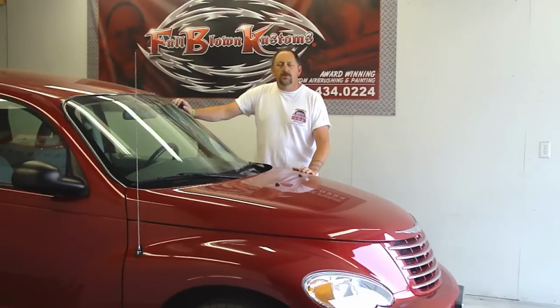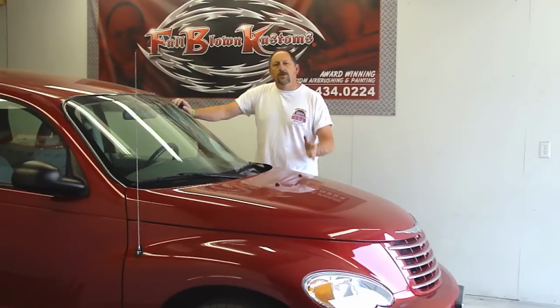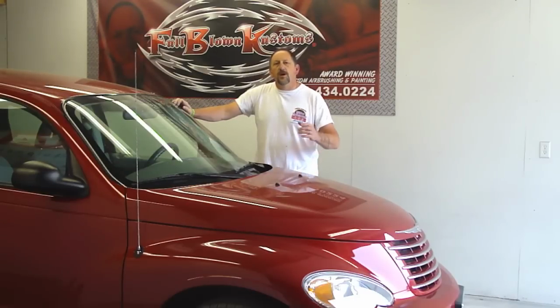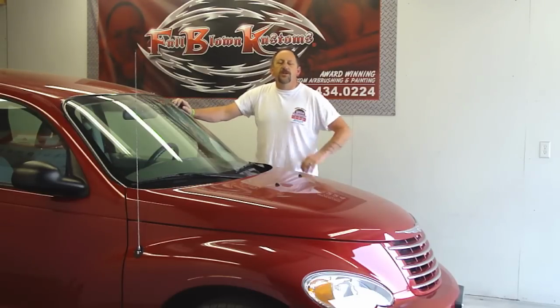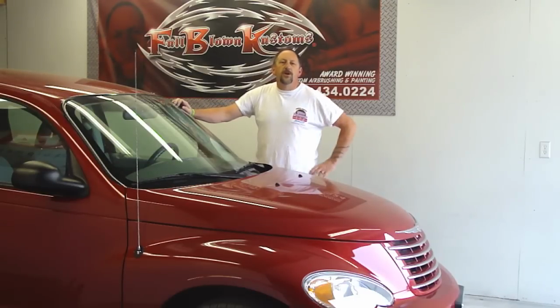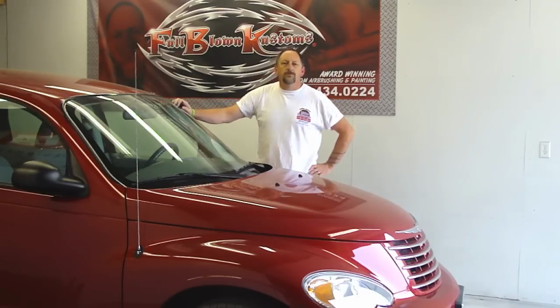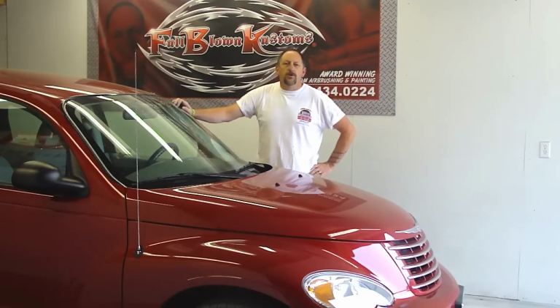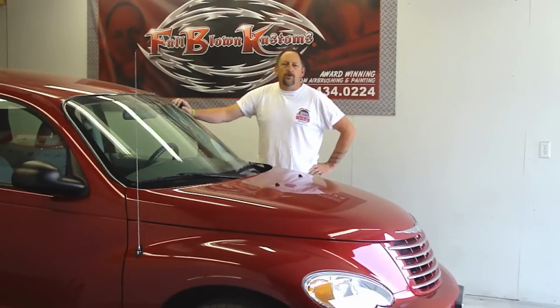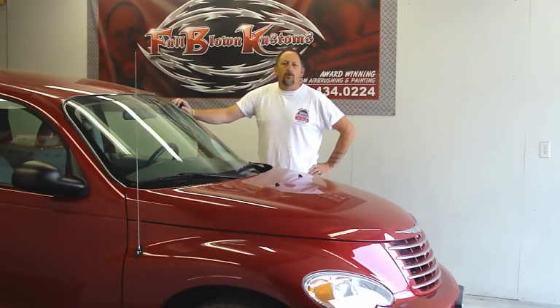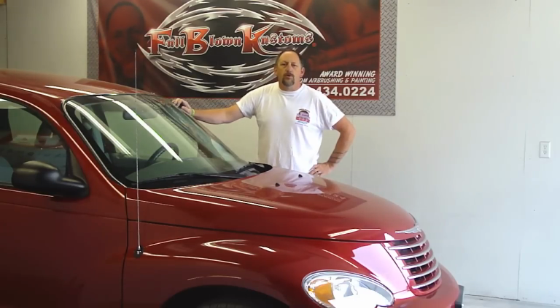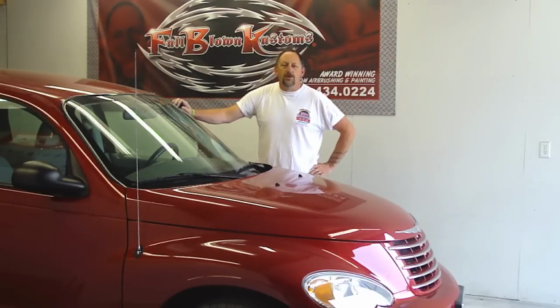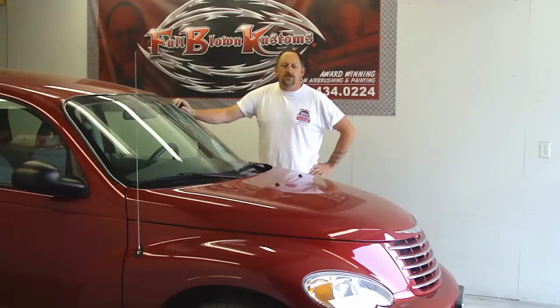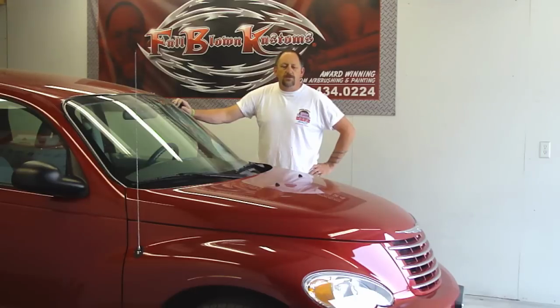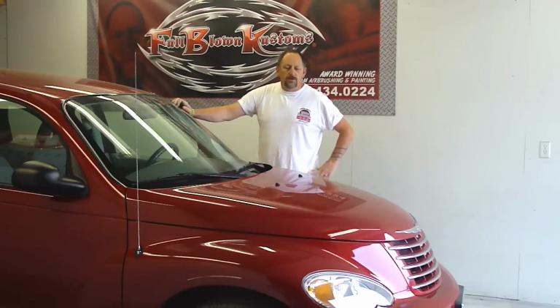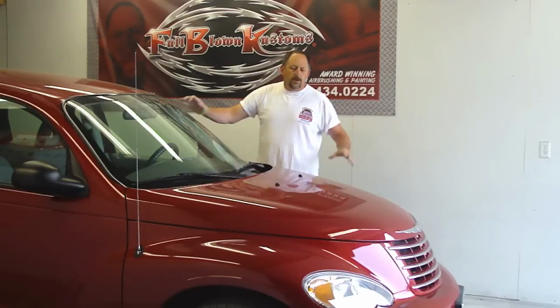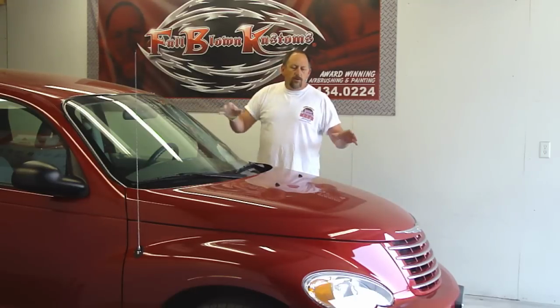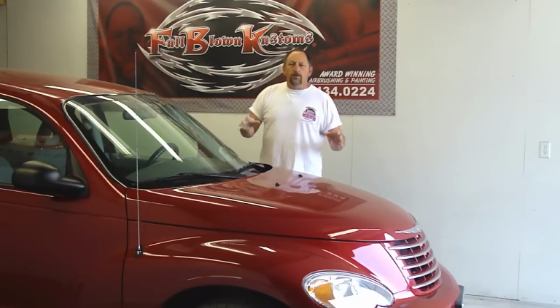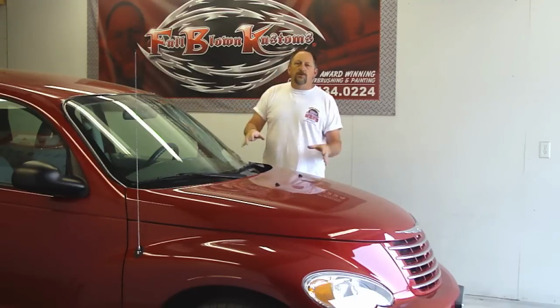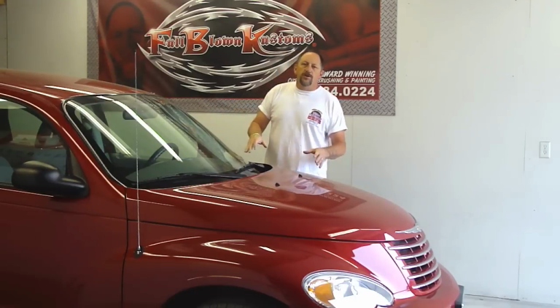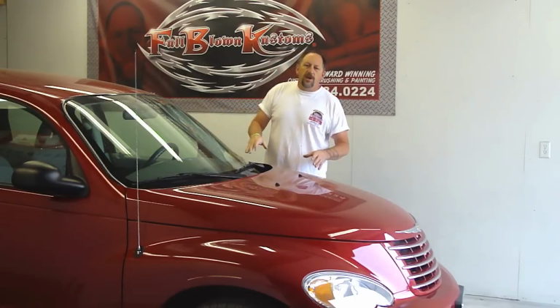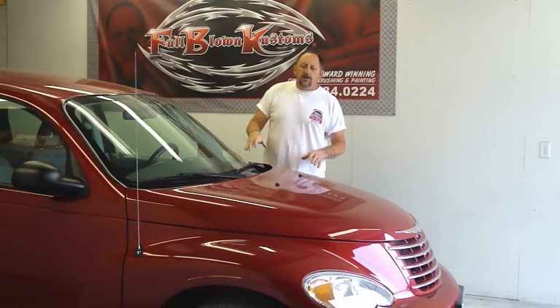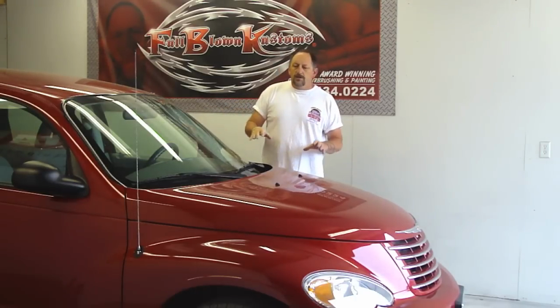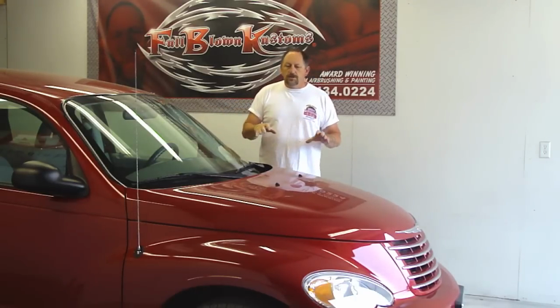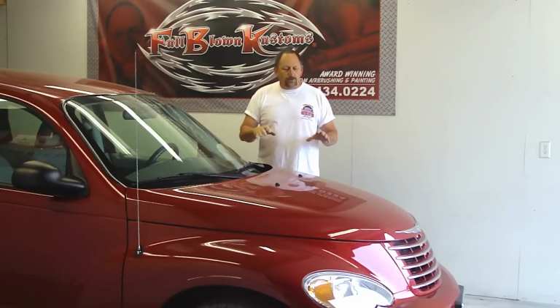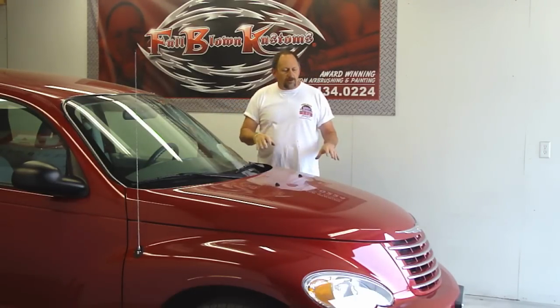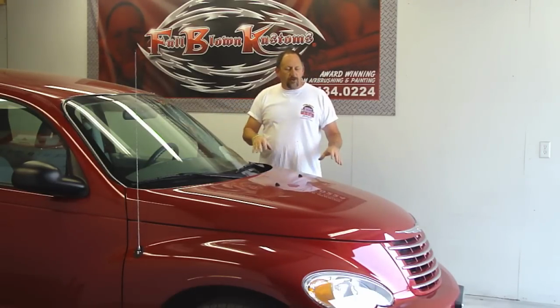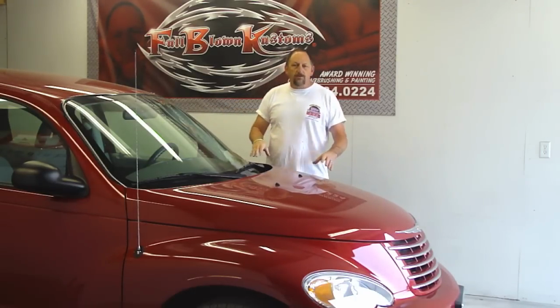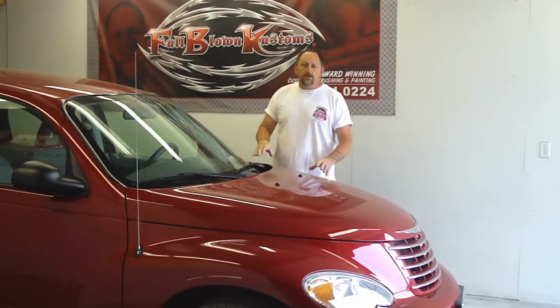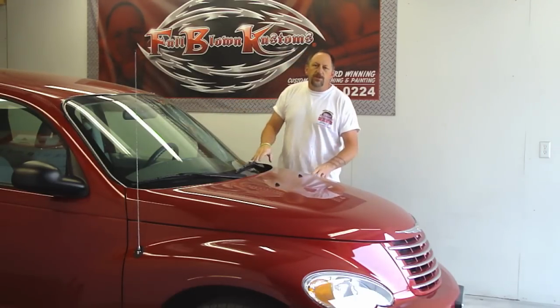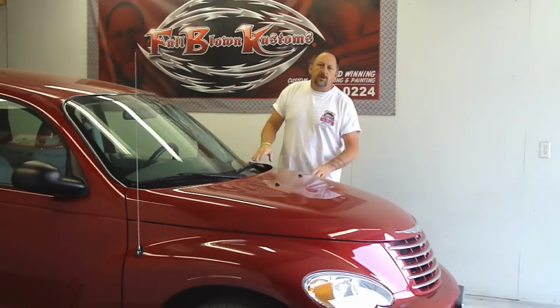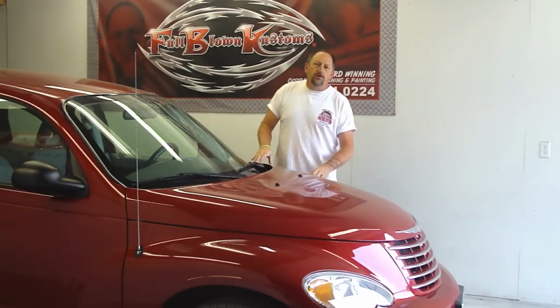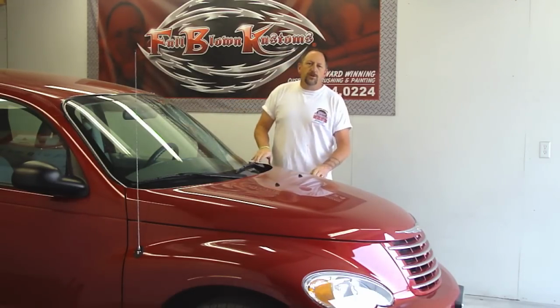Hey guys, Ed Huggs, owner of Full Blown Customs. What we're going to do today is we're going to flame this PT Cruiser.